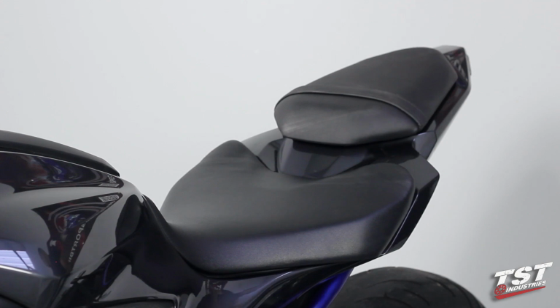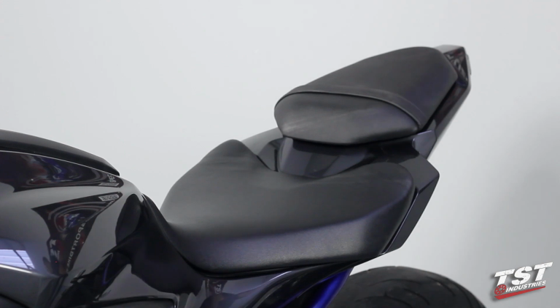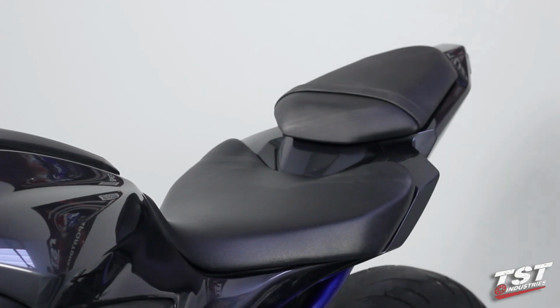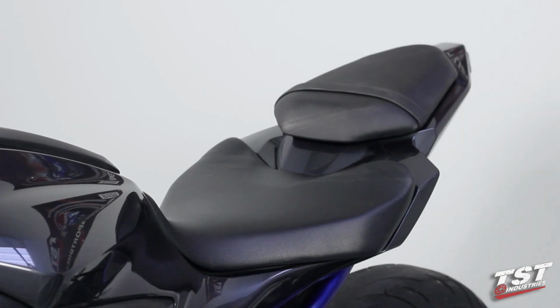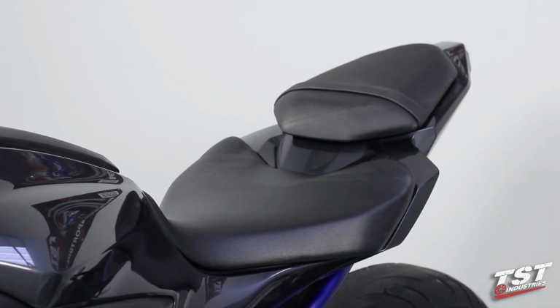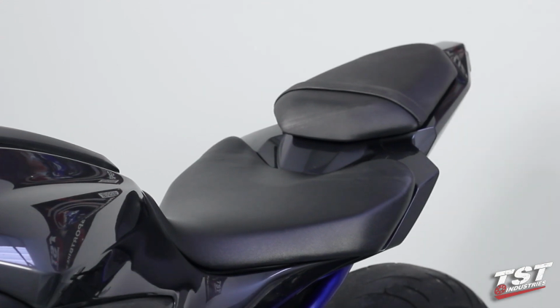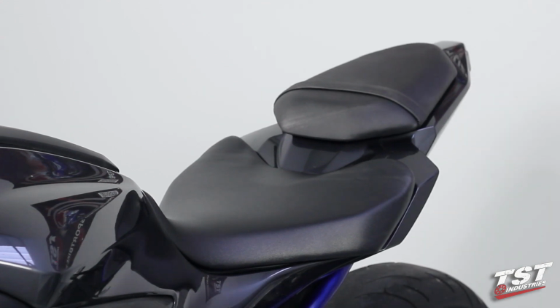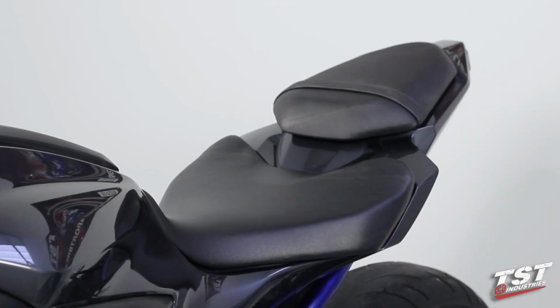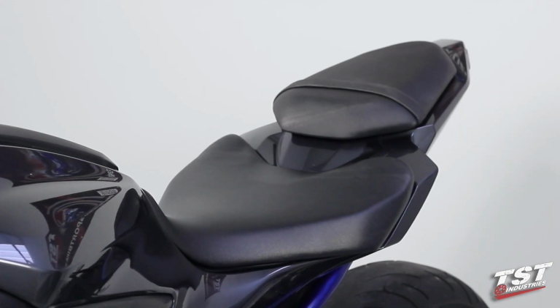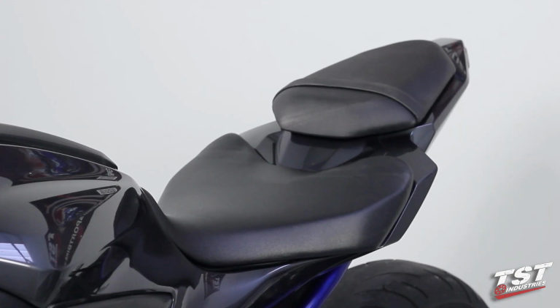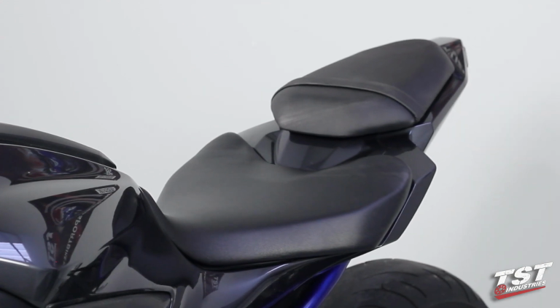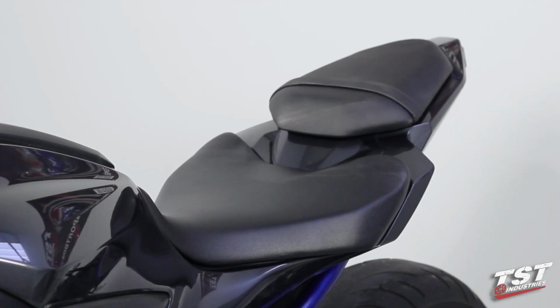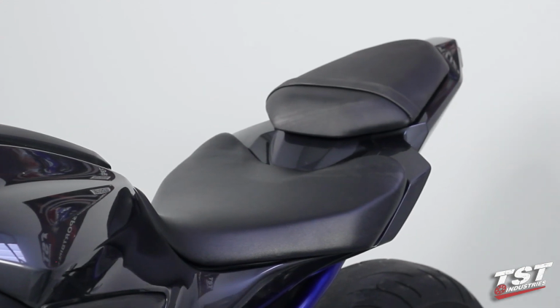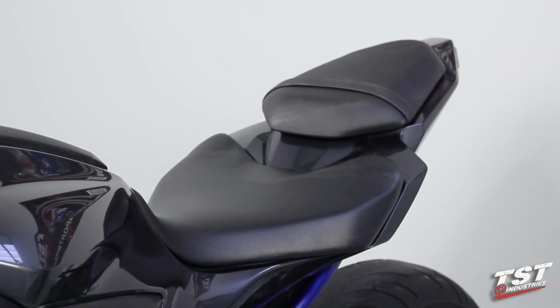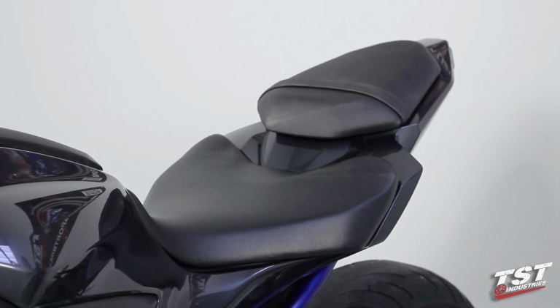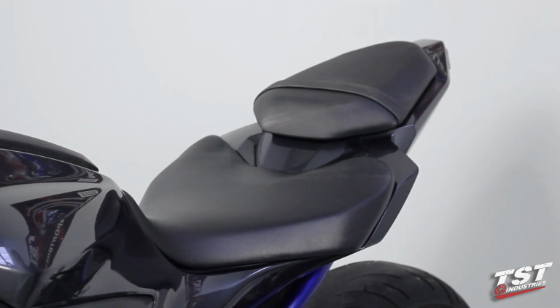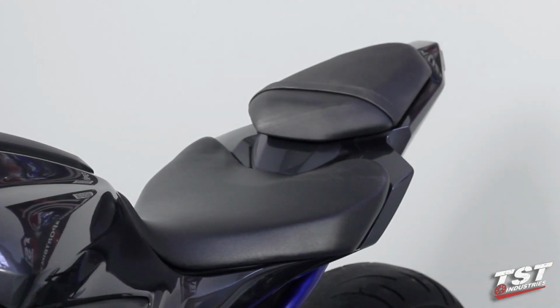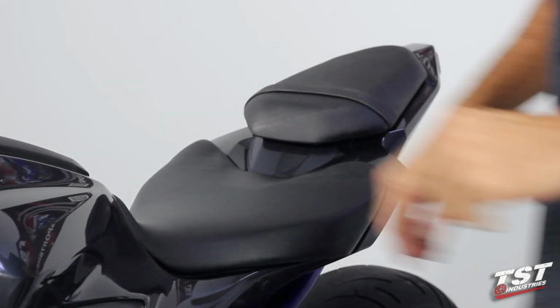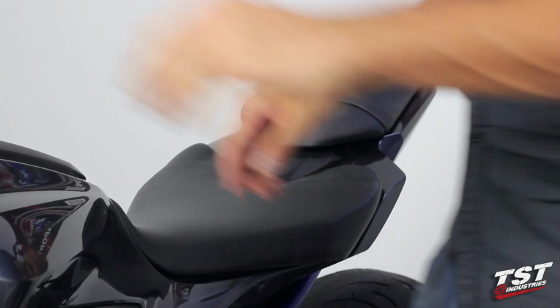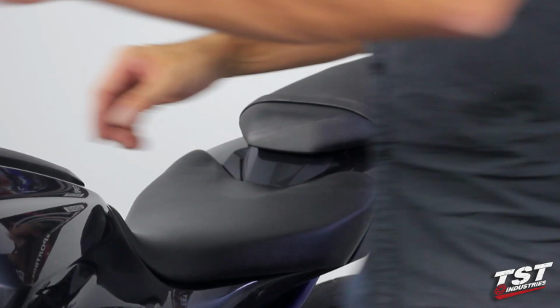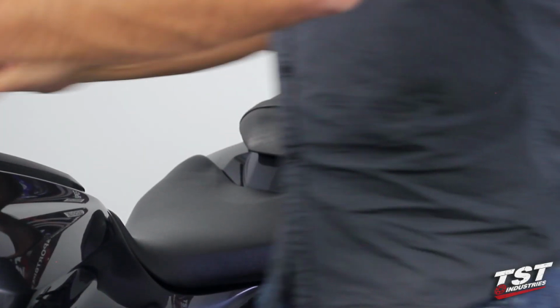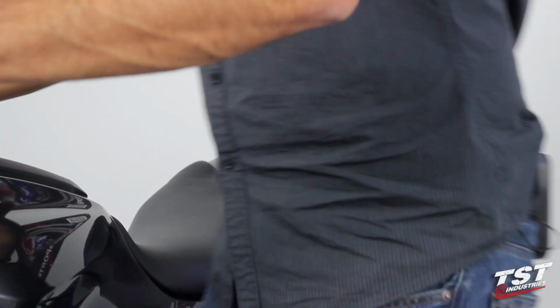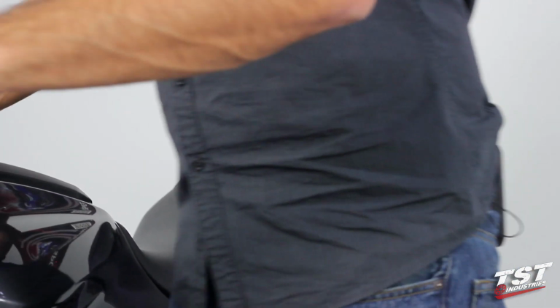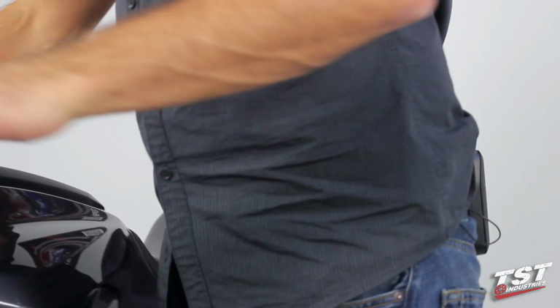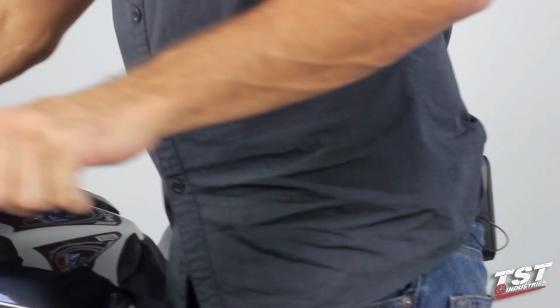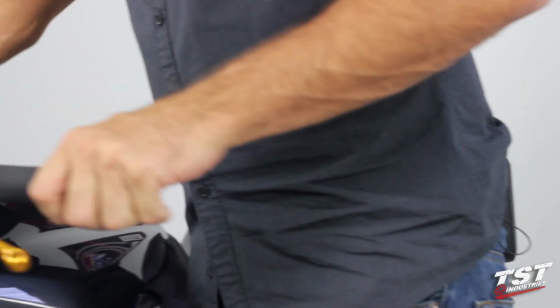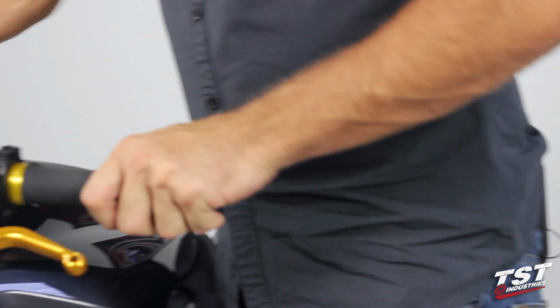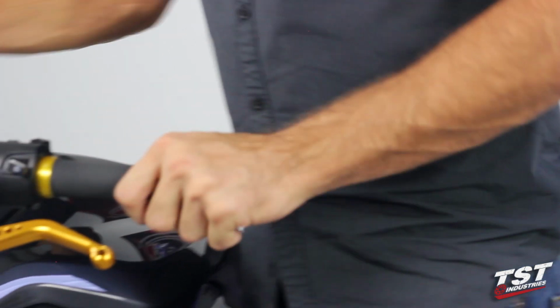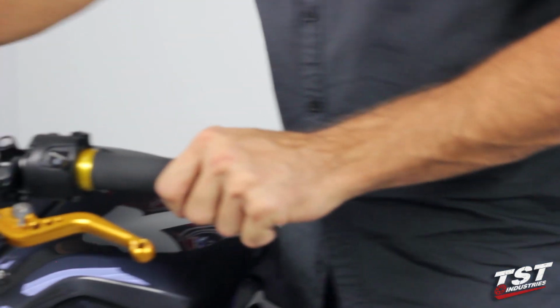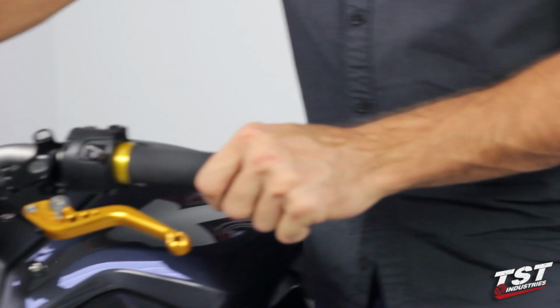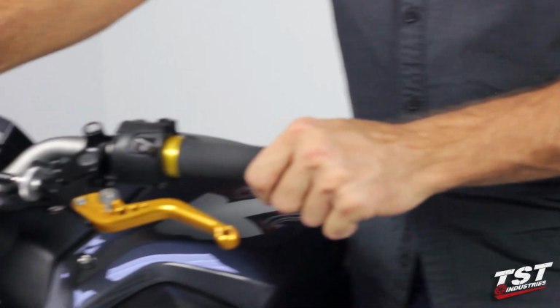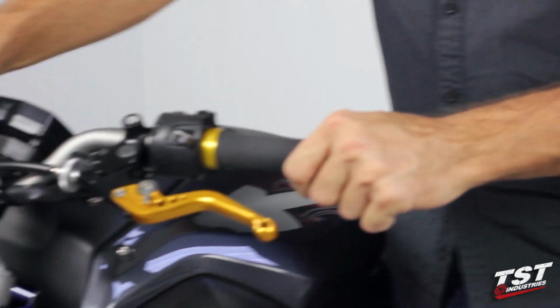Now this installation is complete and this bike is ready to go.